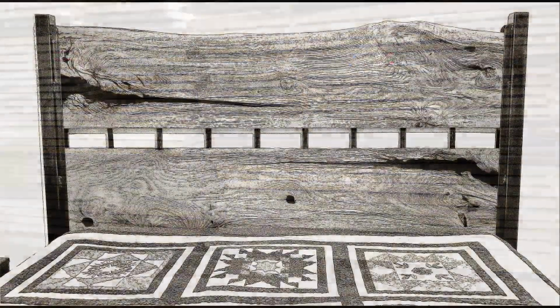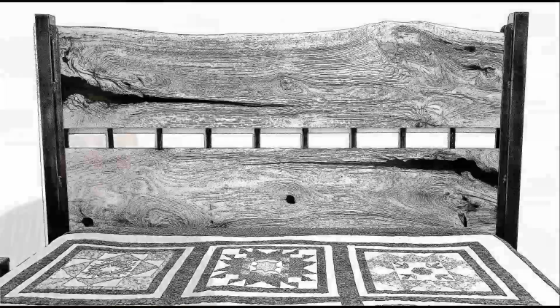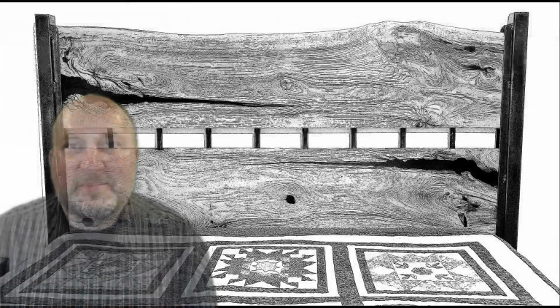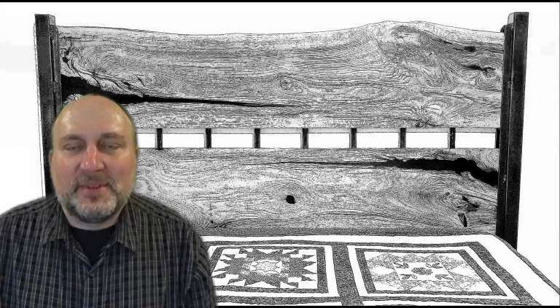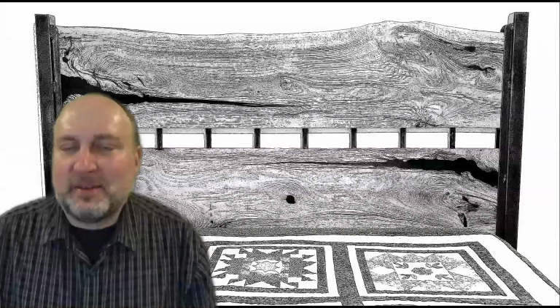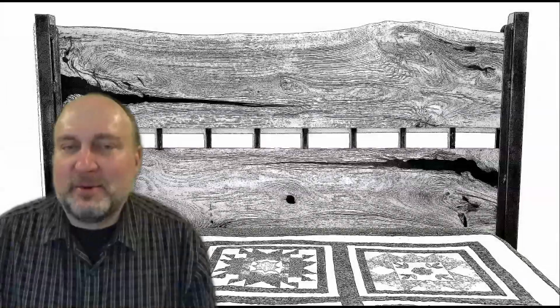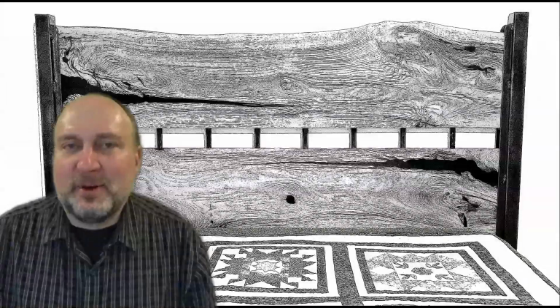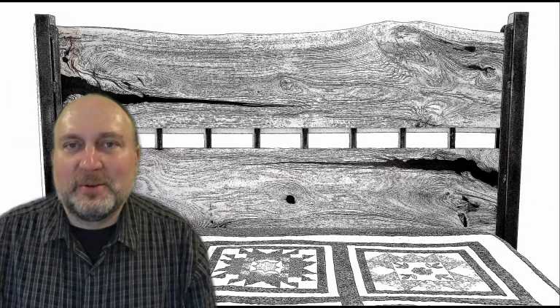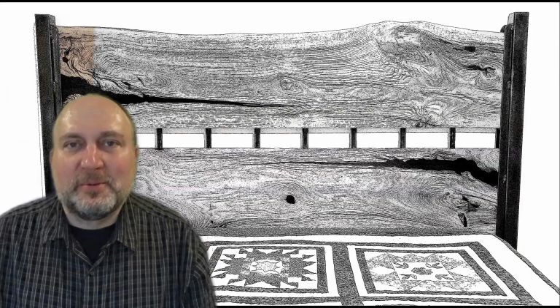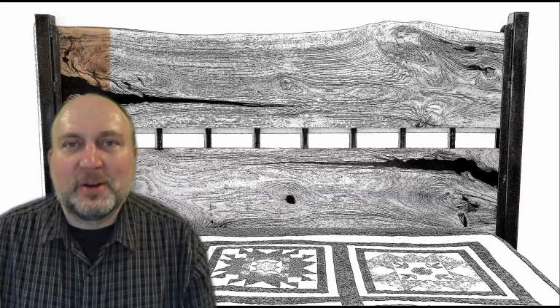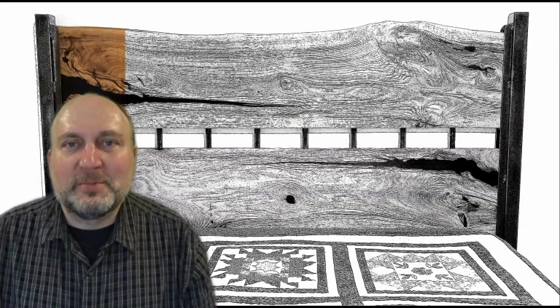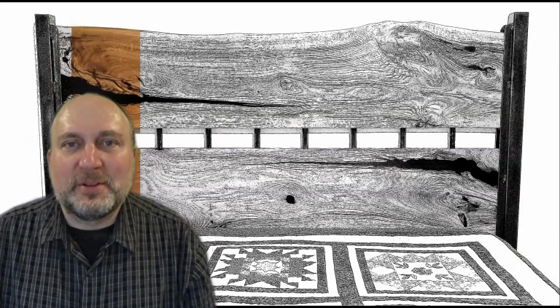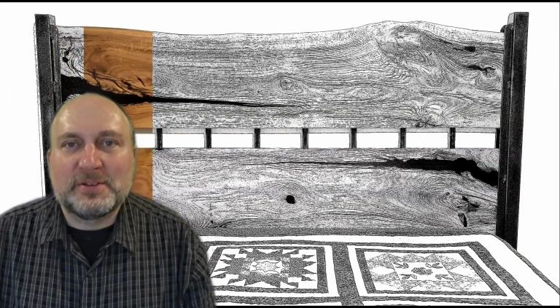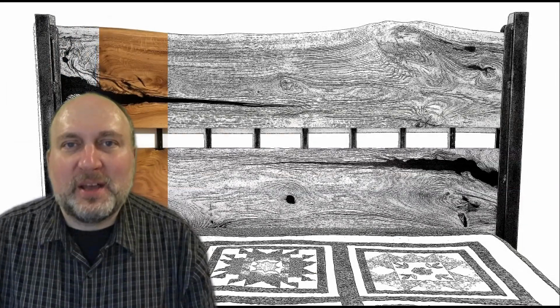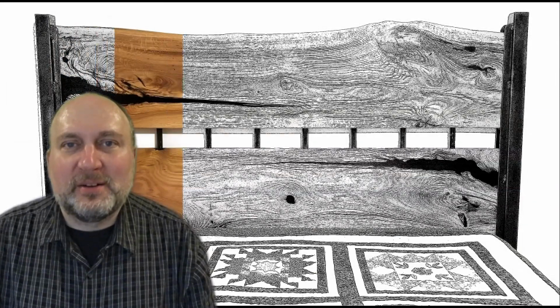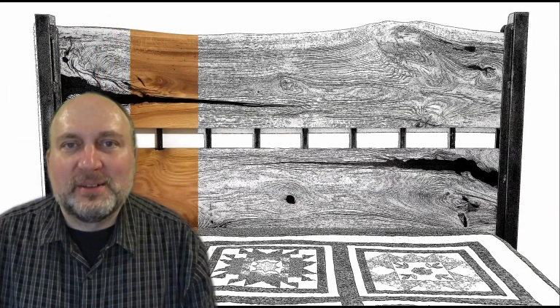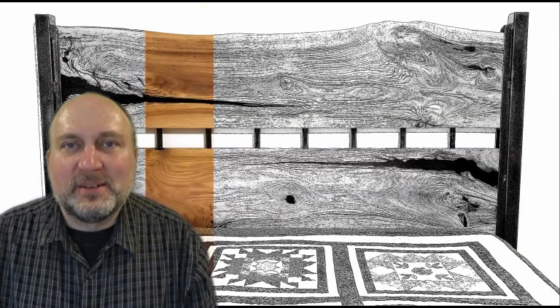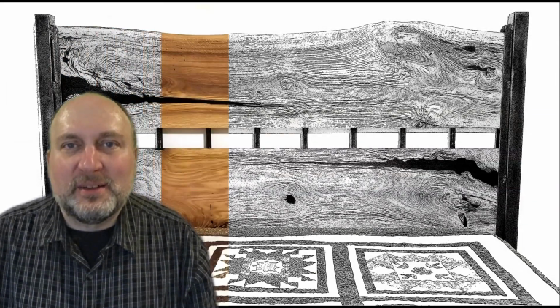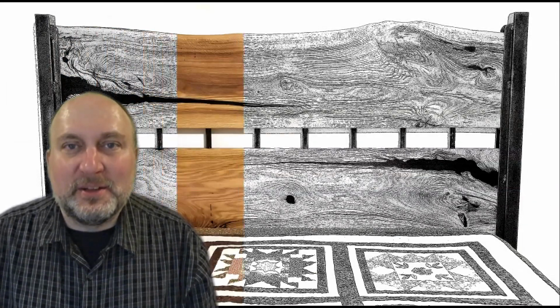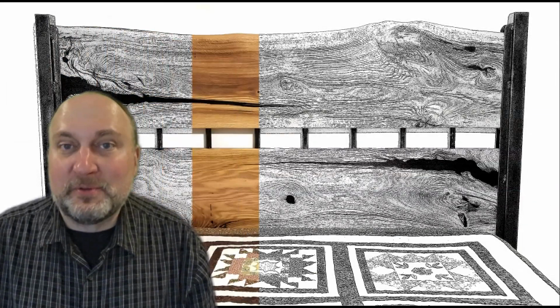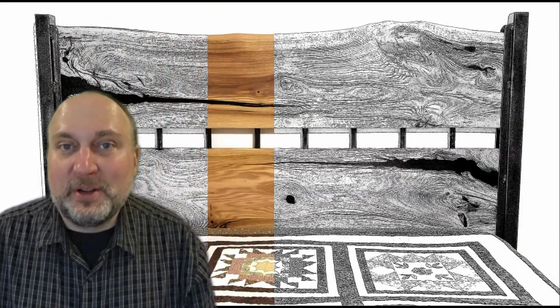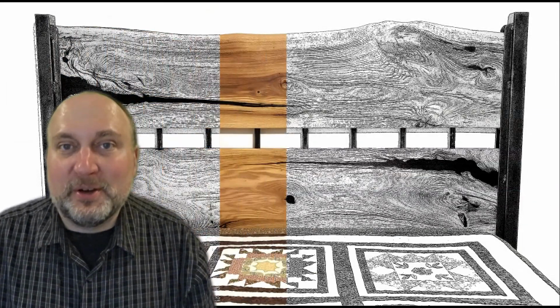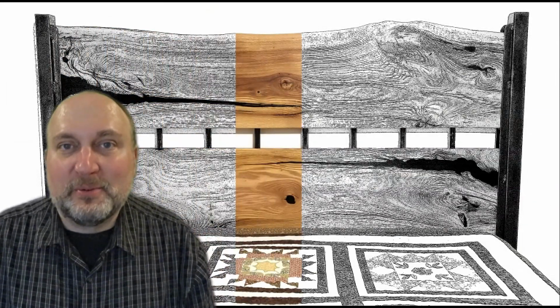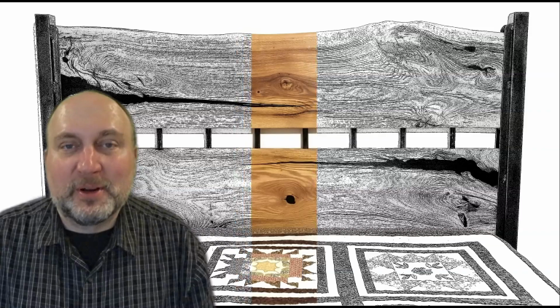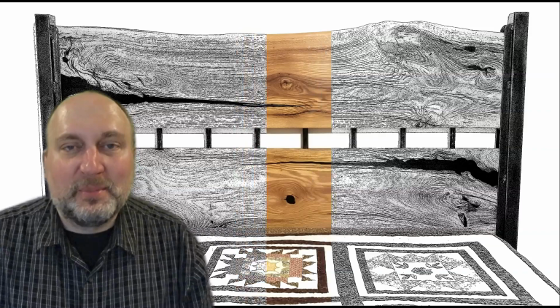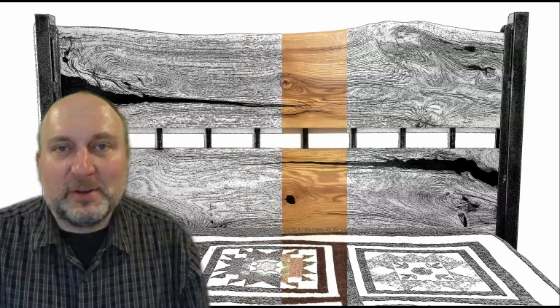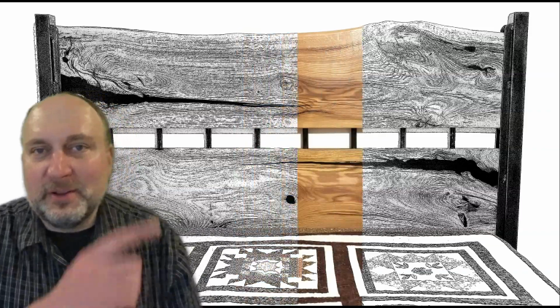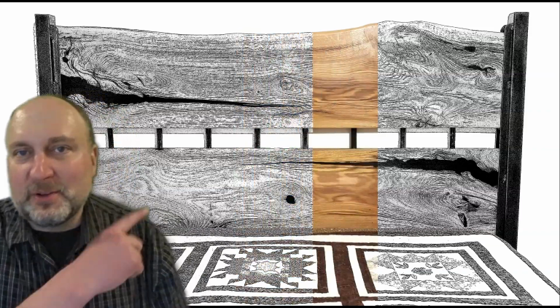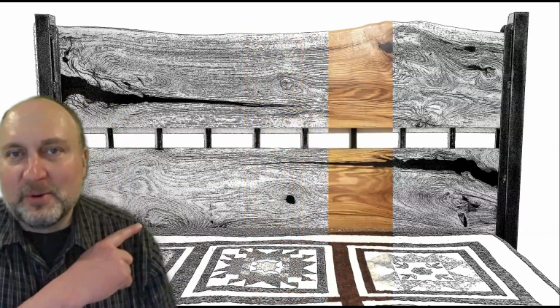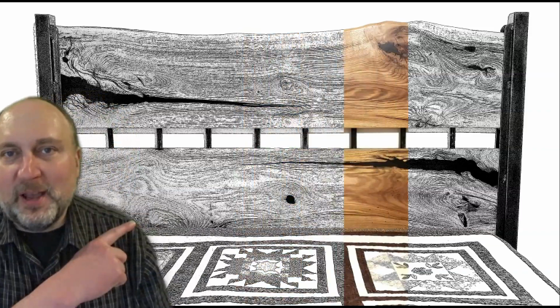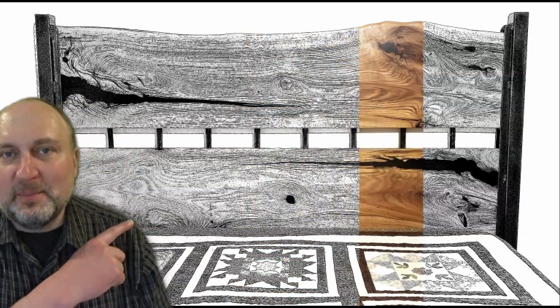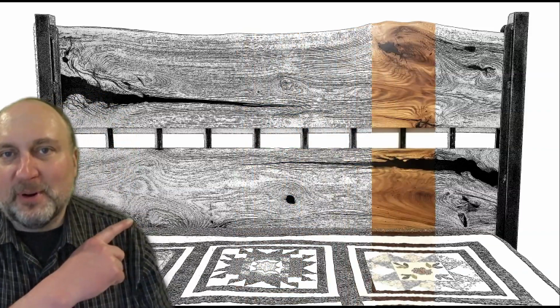Hey everyone, welcome to the channel. In this video we're going to build this oak headboard.